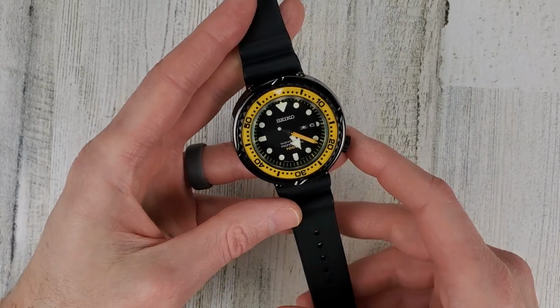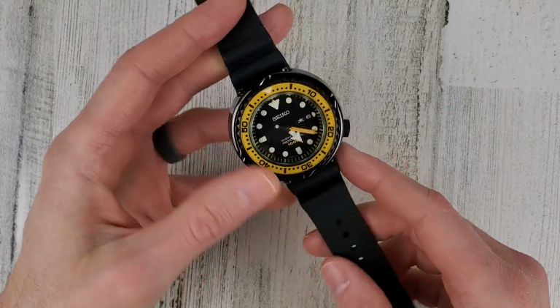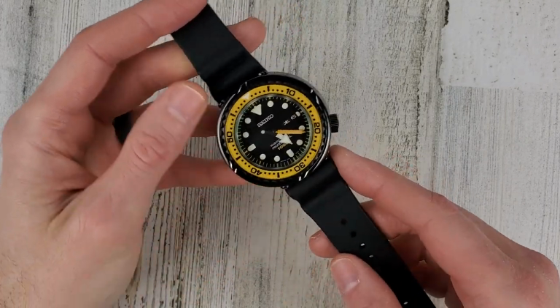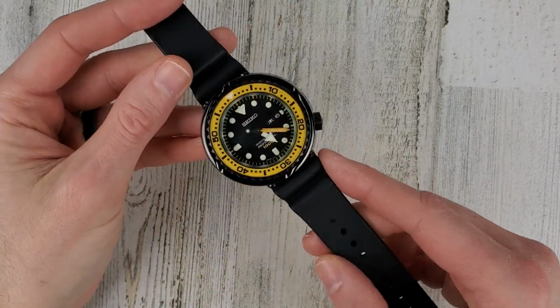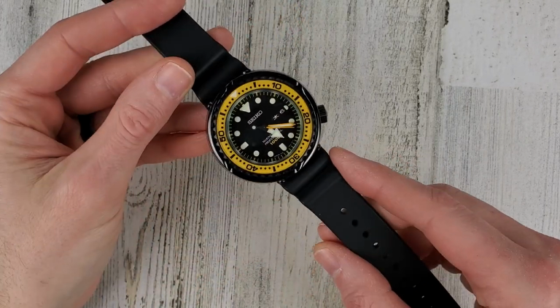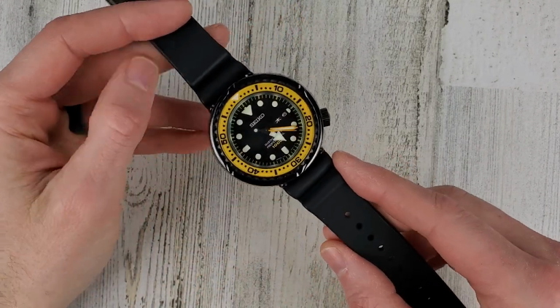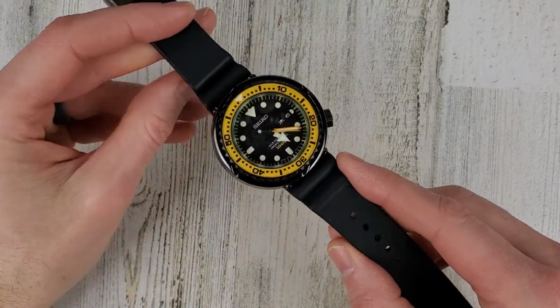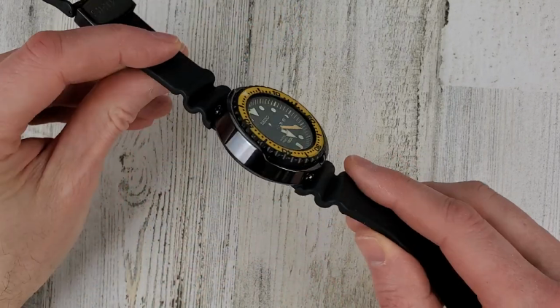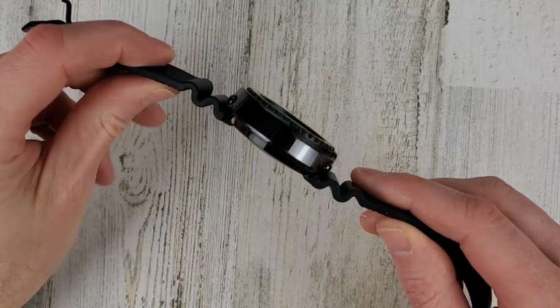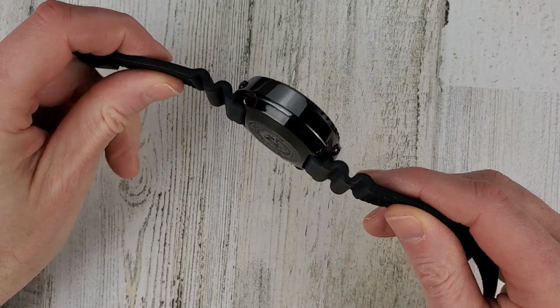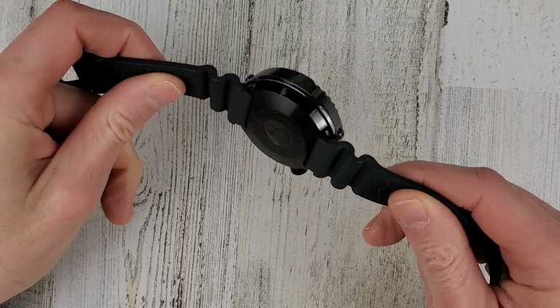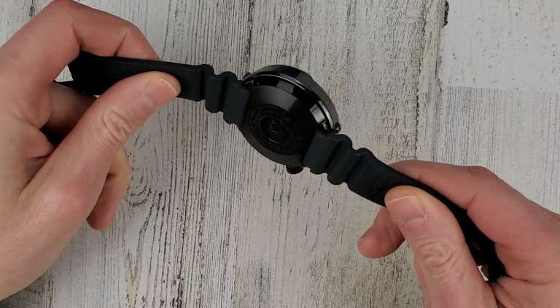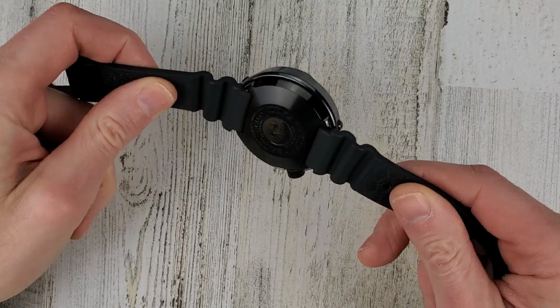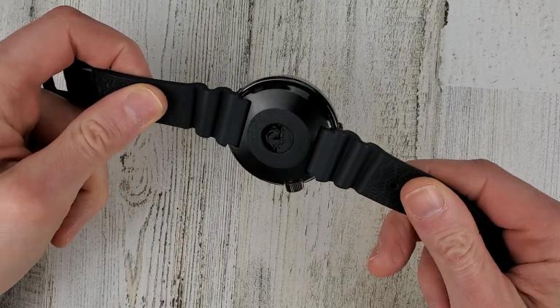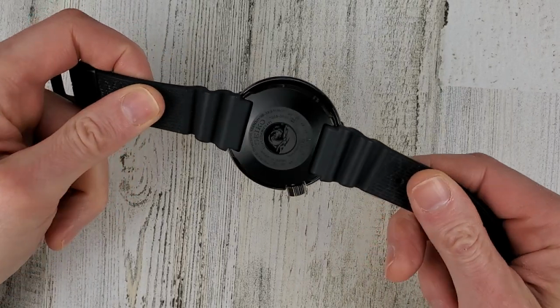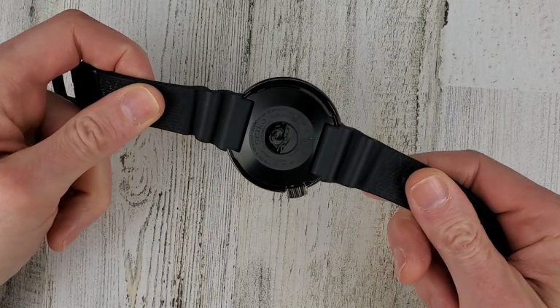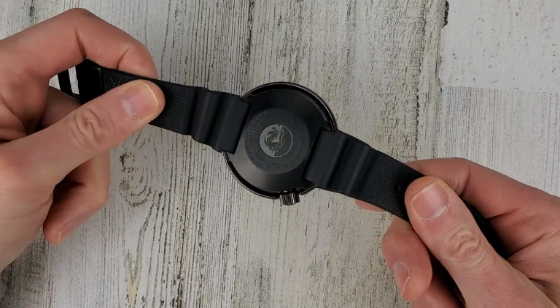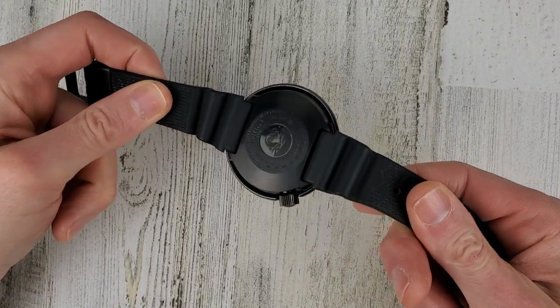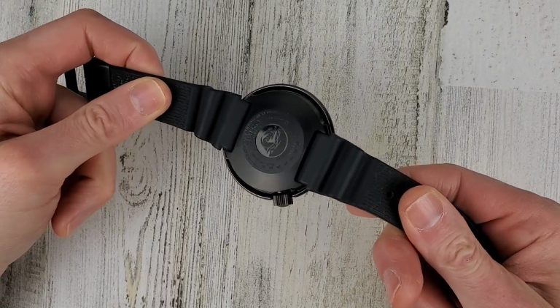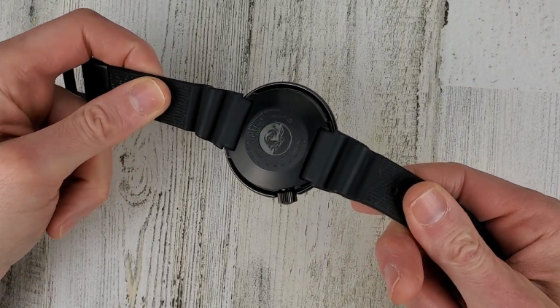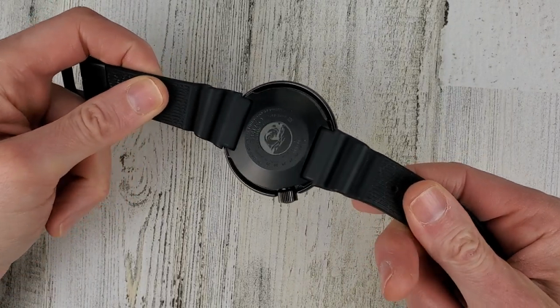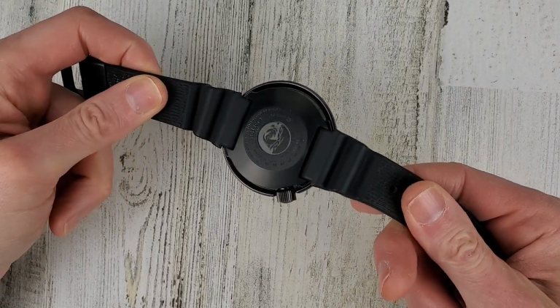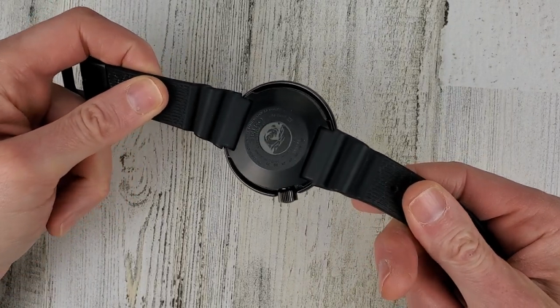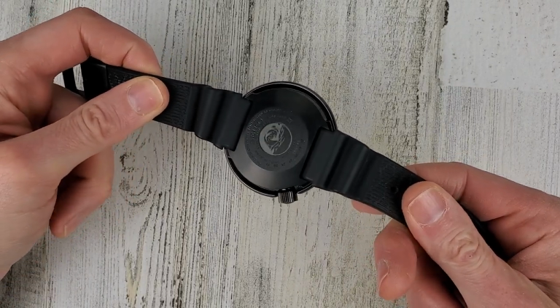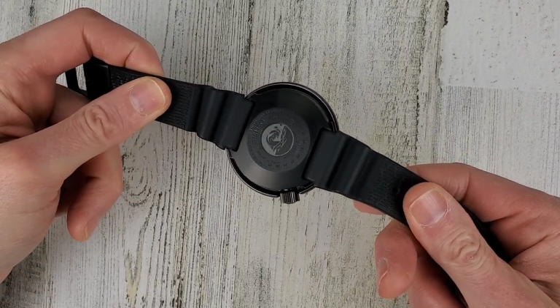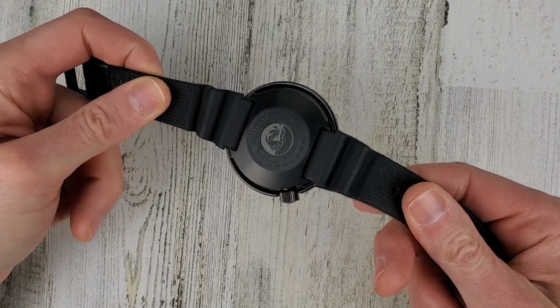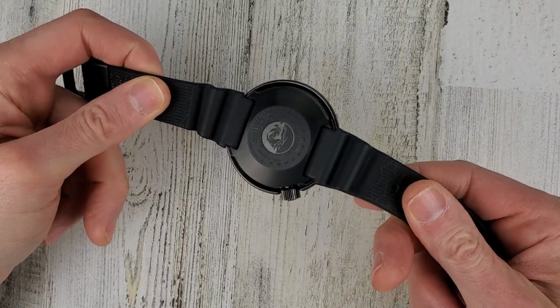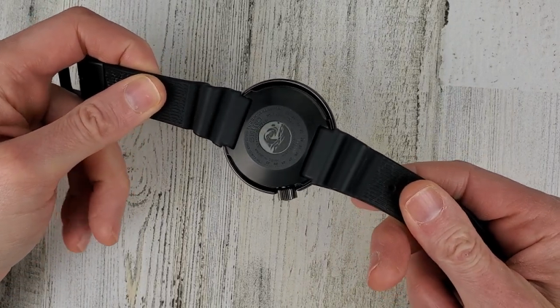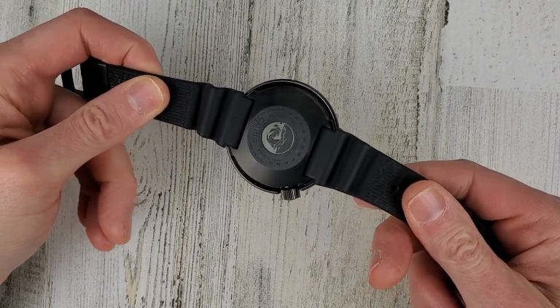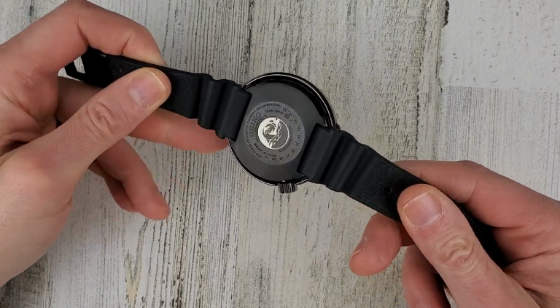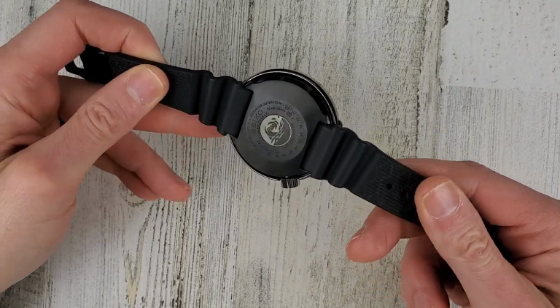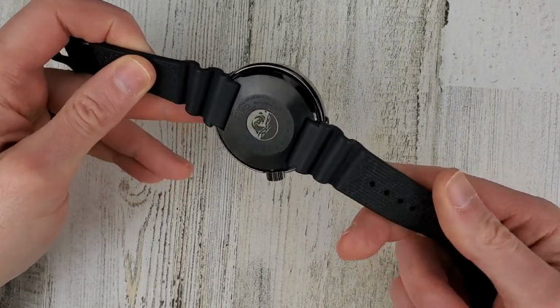I'm not sure how you would get the battery changed on this. I don't think you can just go to your local mall and get it changed.